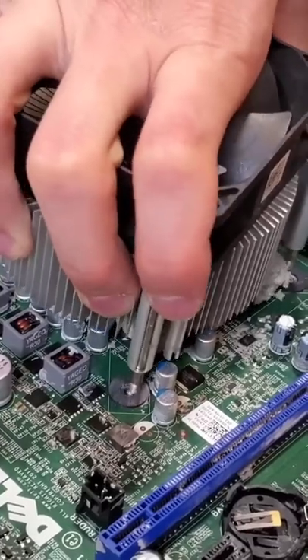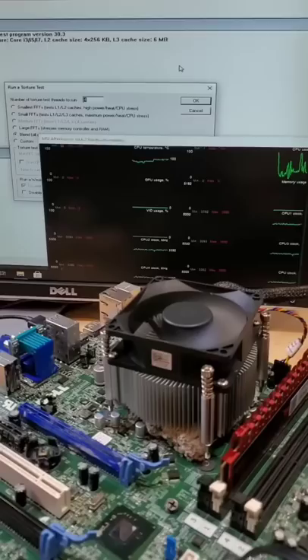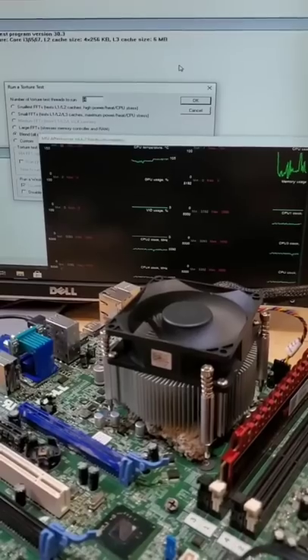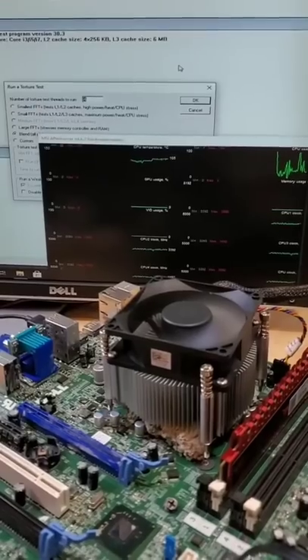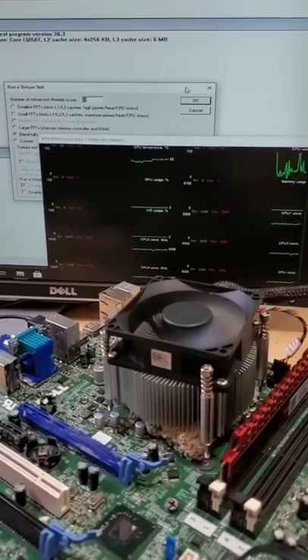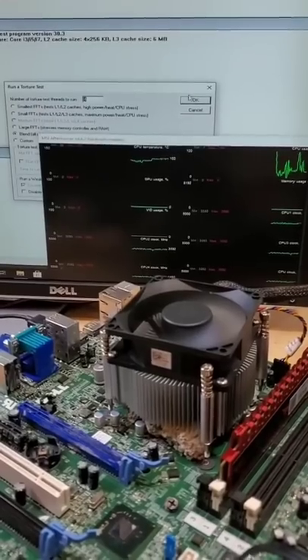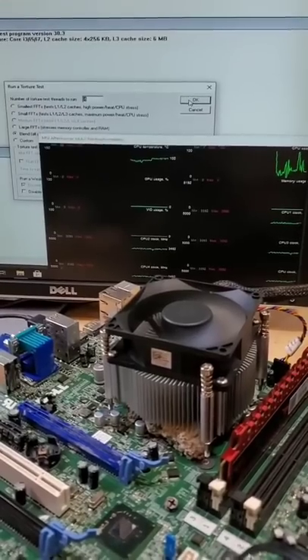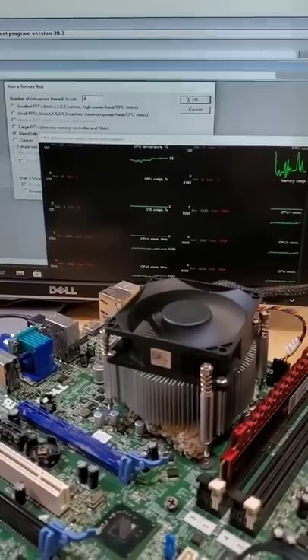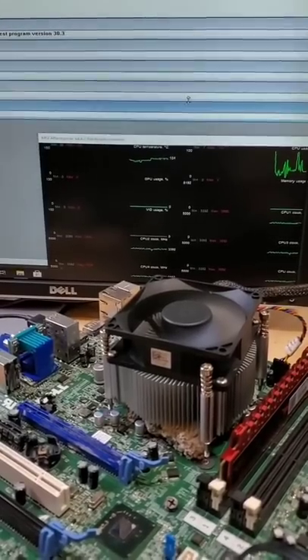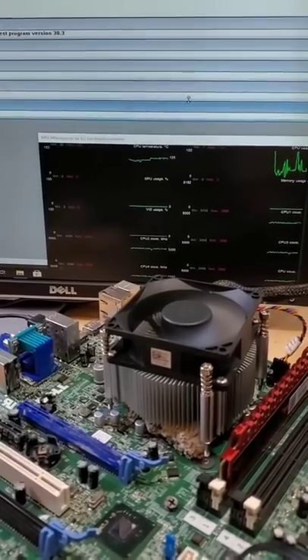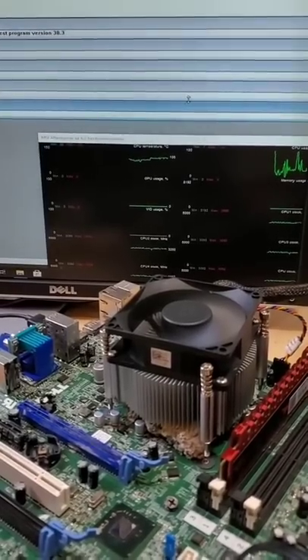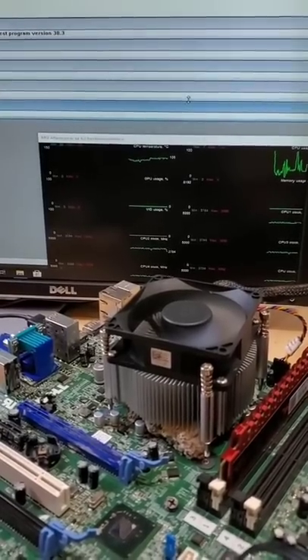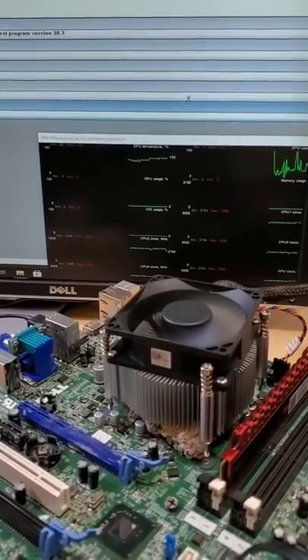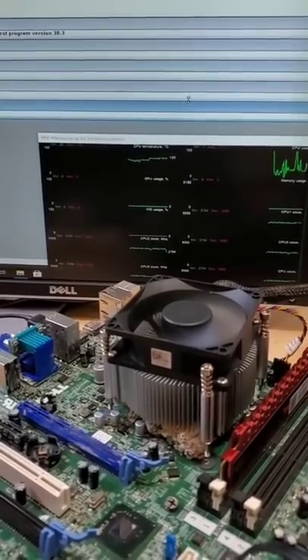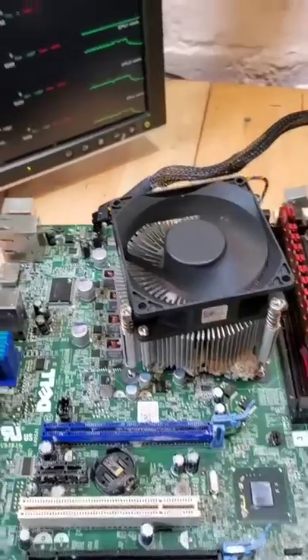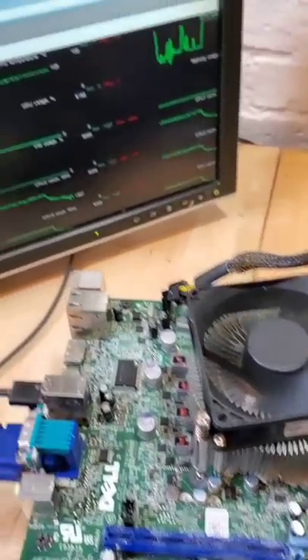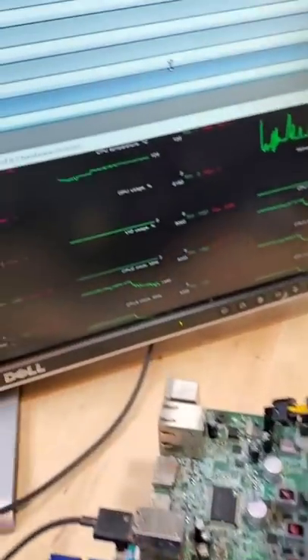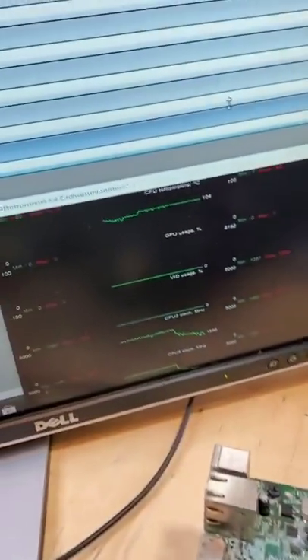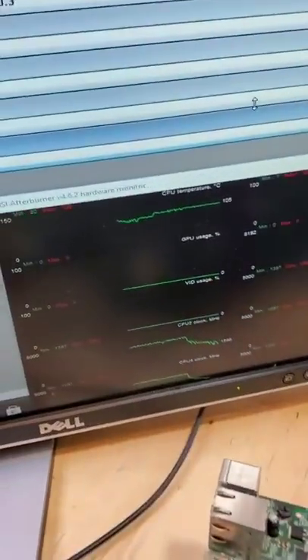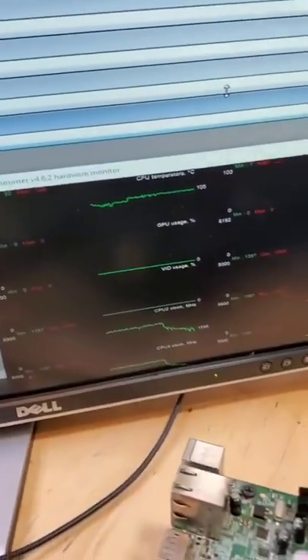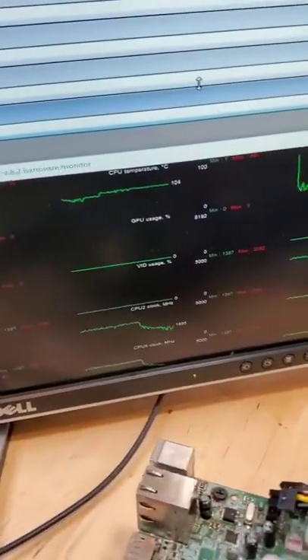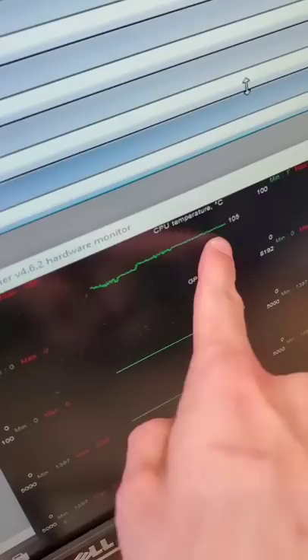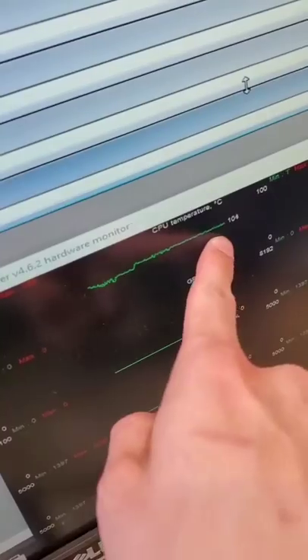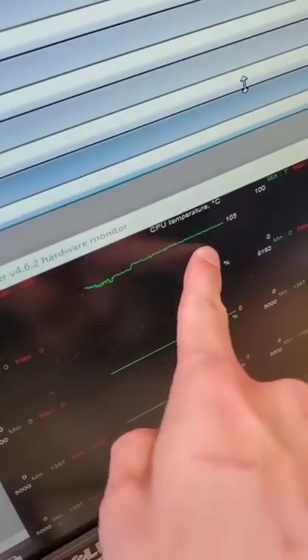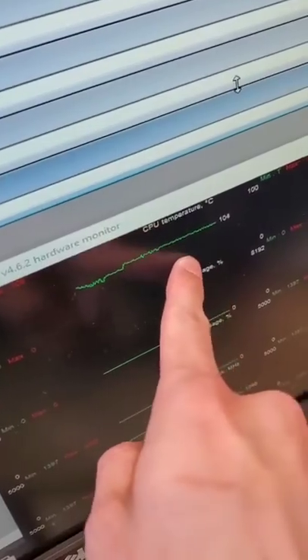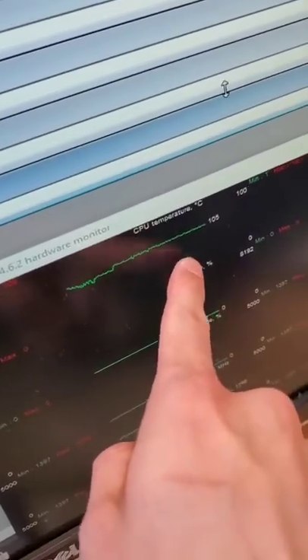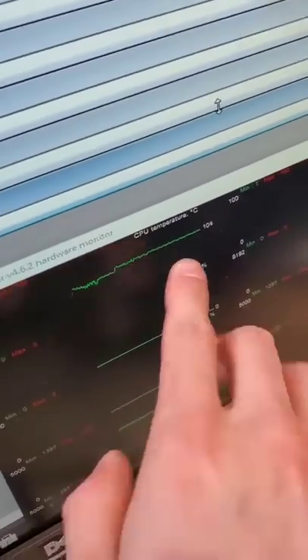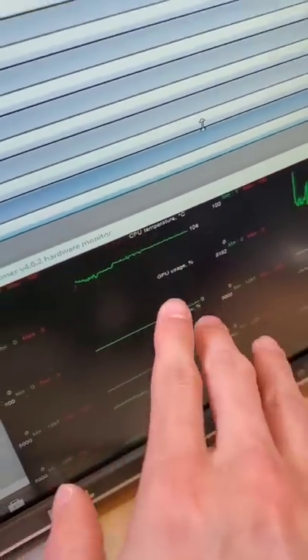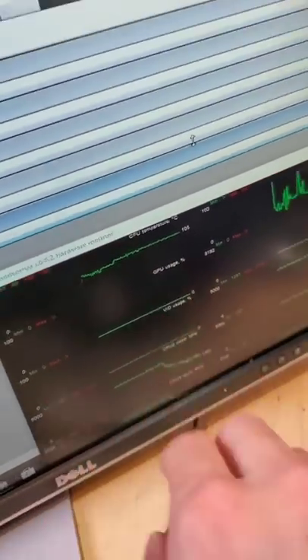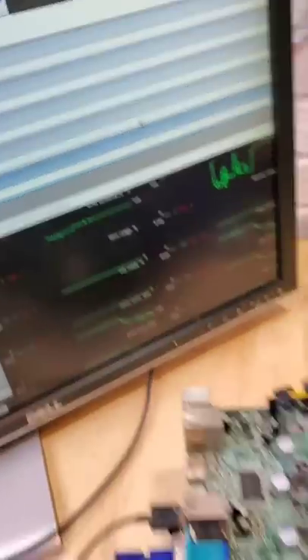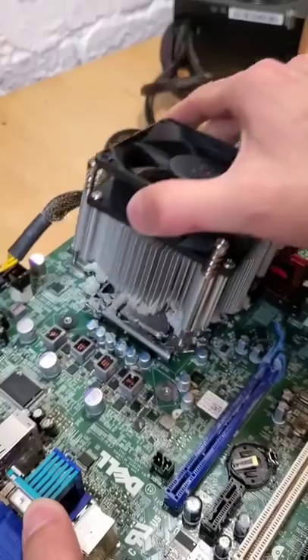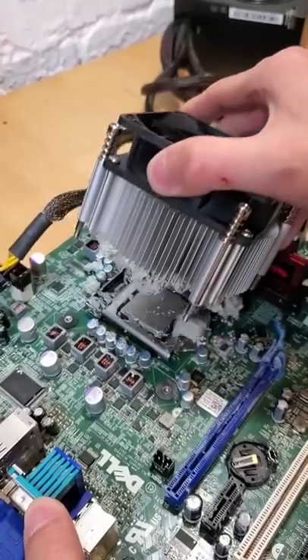With our thermal paste cookie applied, we can measure the temperature of the CPU with this top line graph, and as it turns out, under load, this skyrockets to over 100 degrees Celsius.